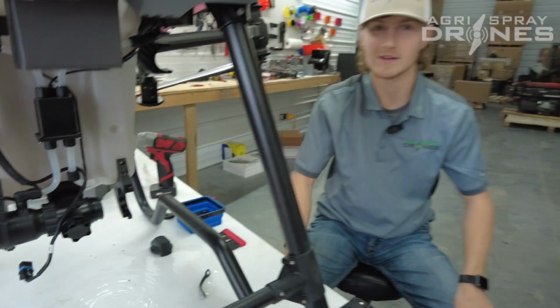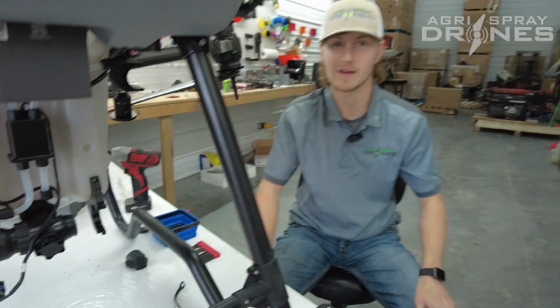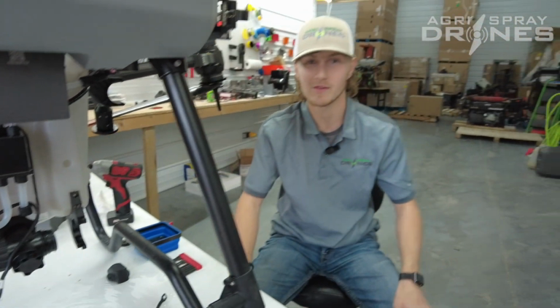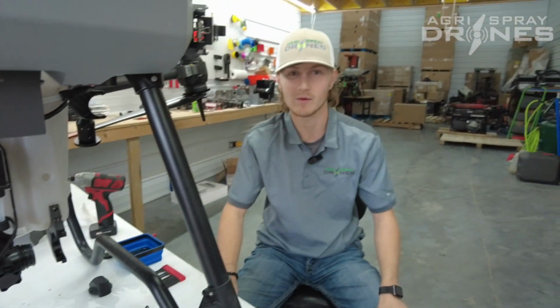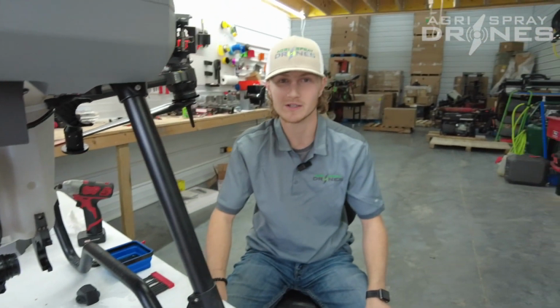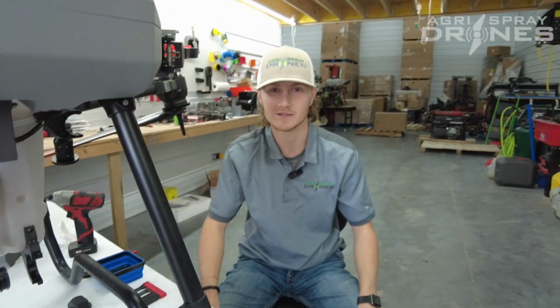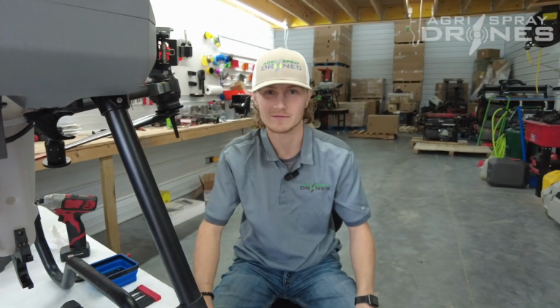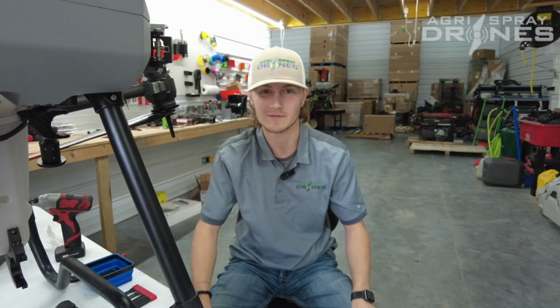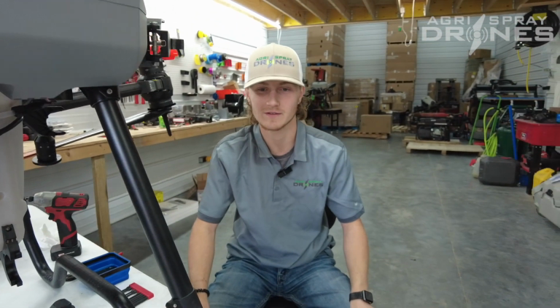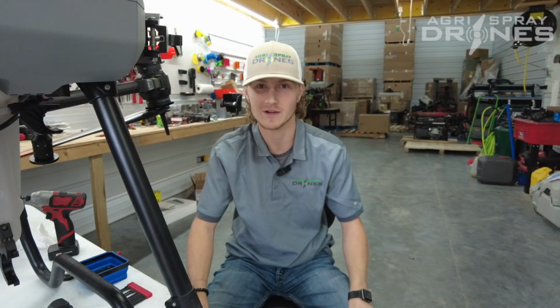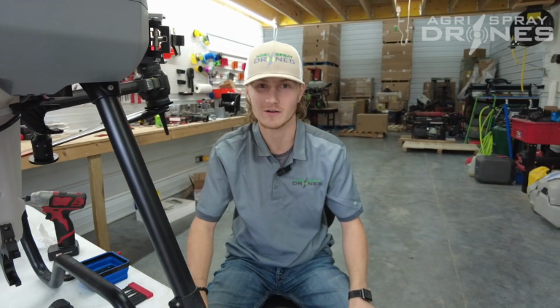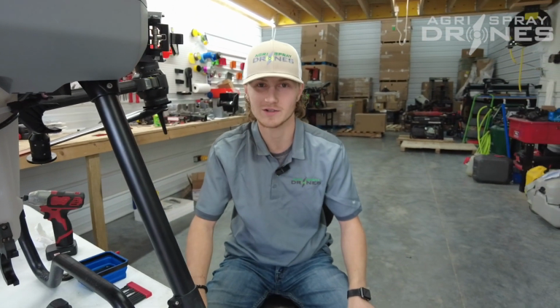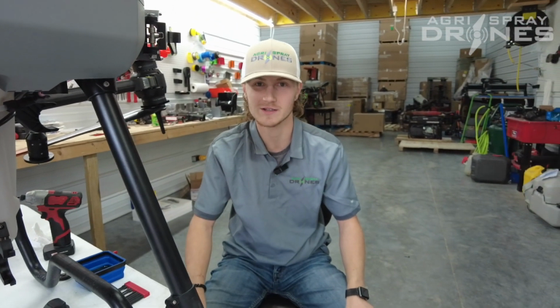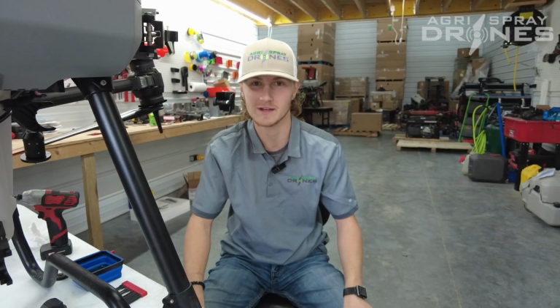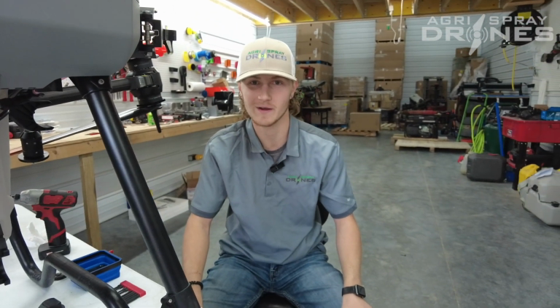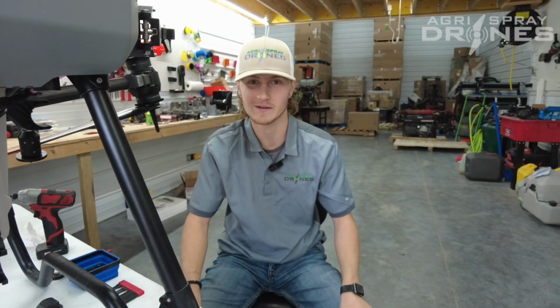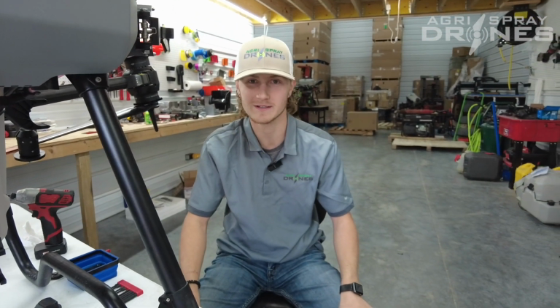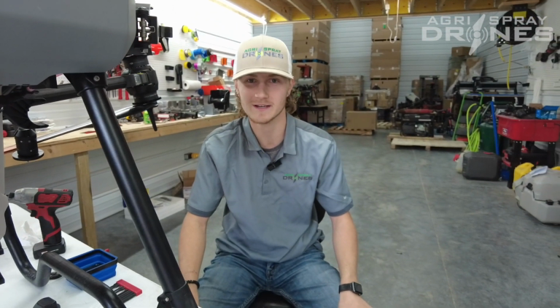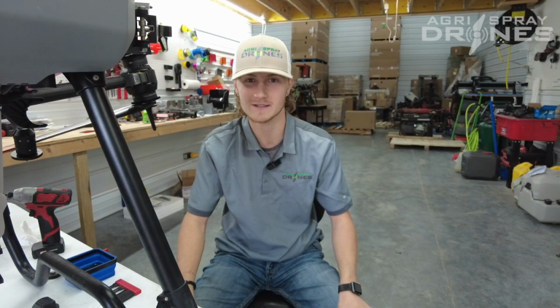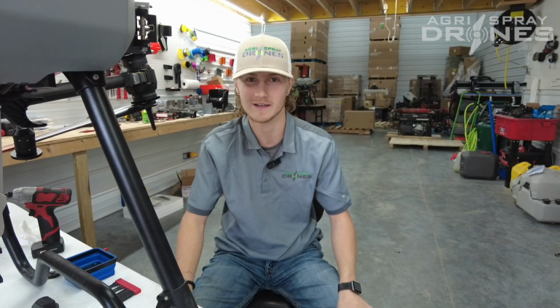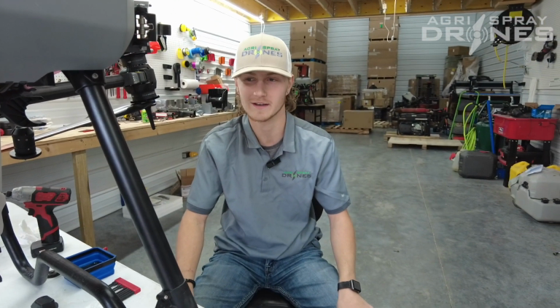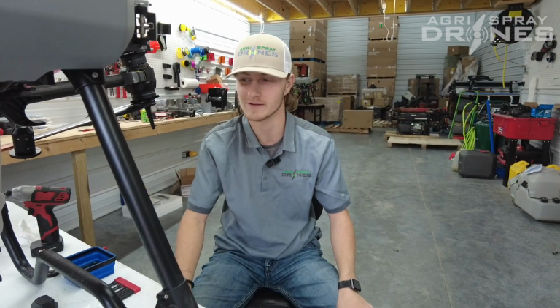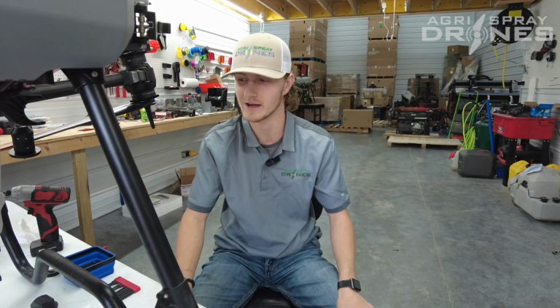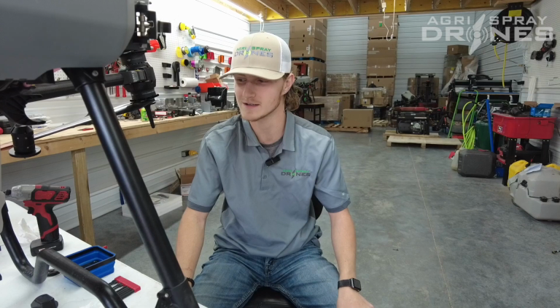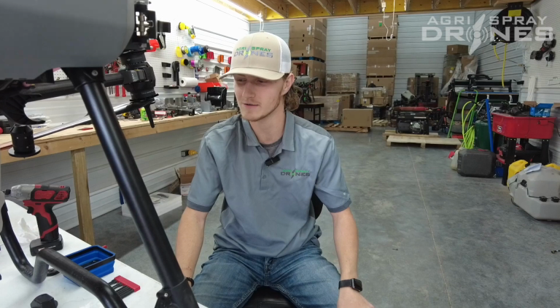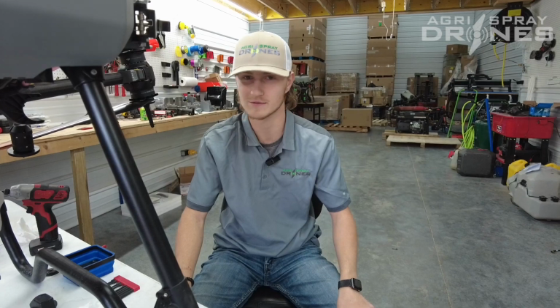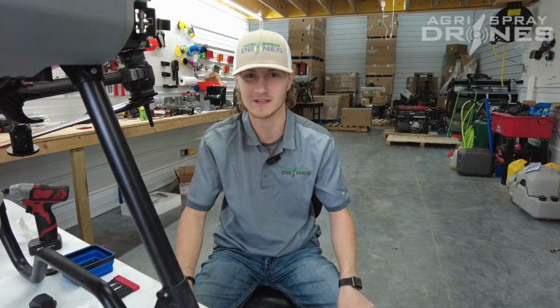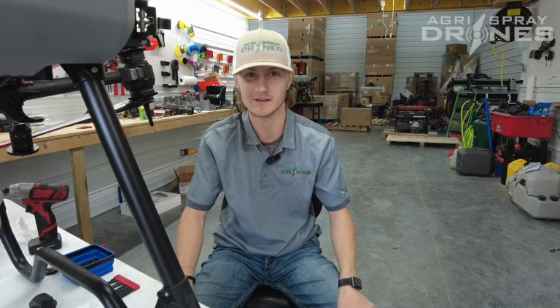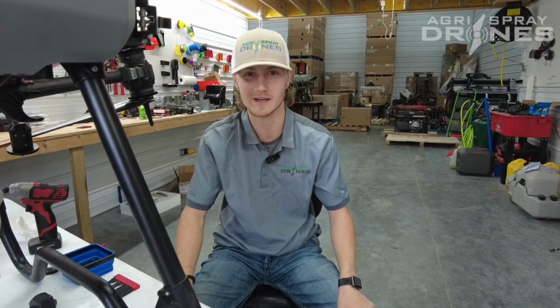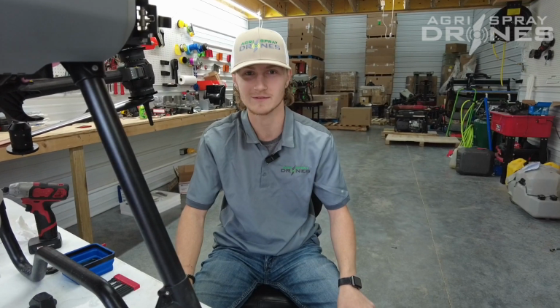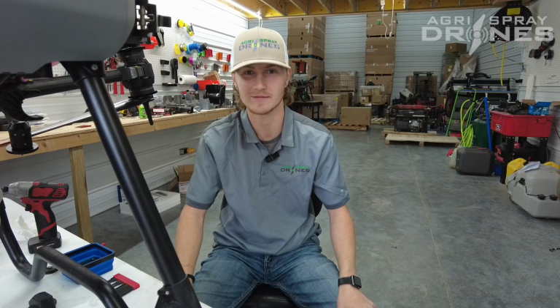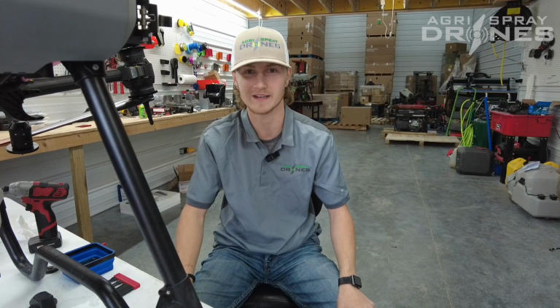If you have any questions, give us a call, shoot us an email or a text. And as always, we'll see you on the next one. Thanks.